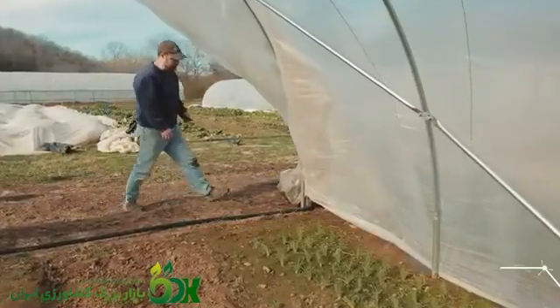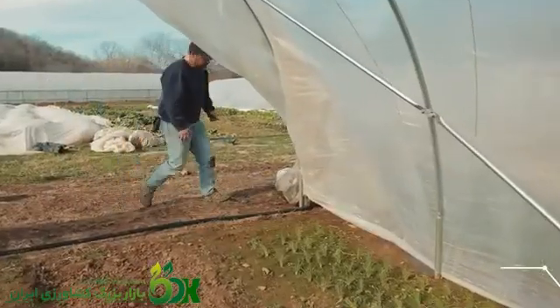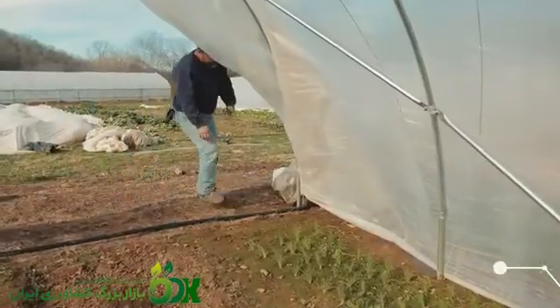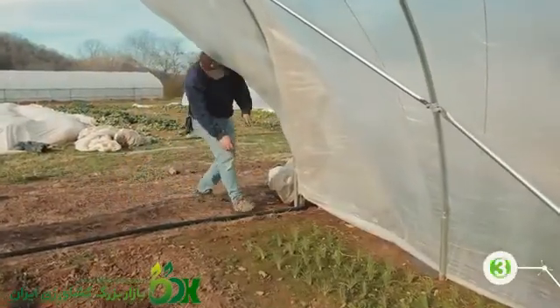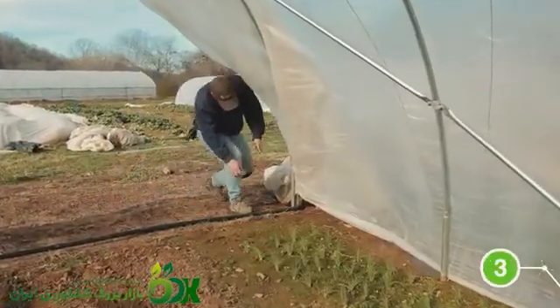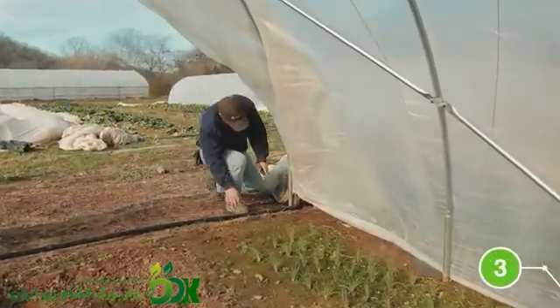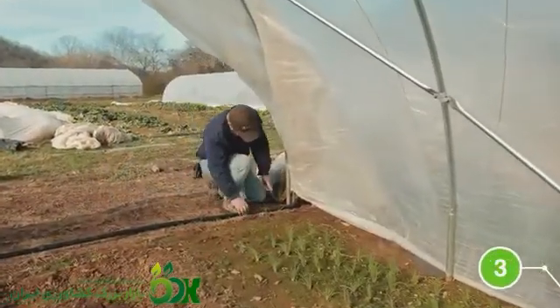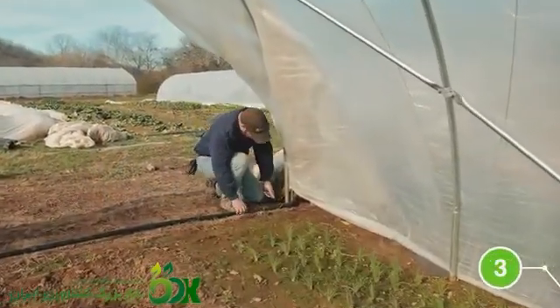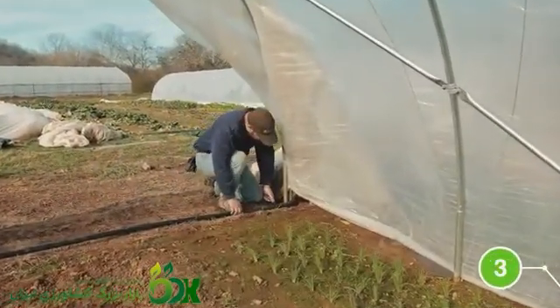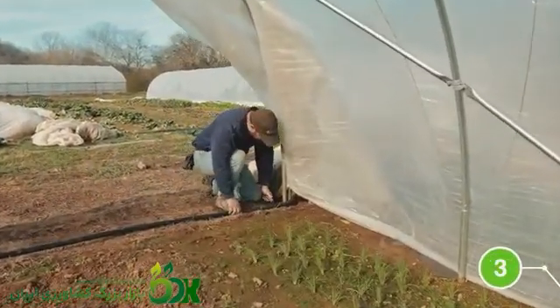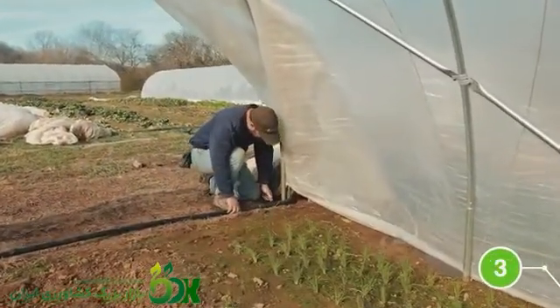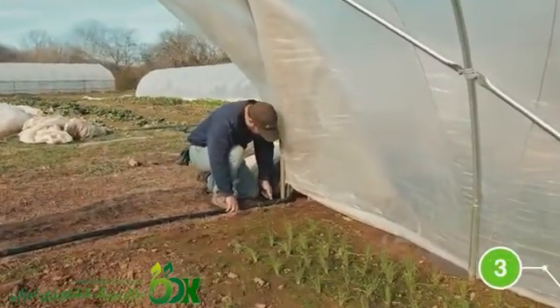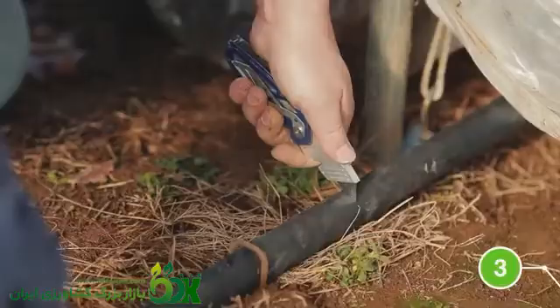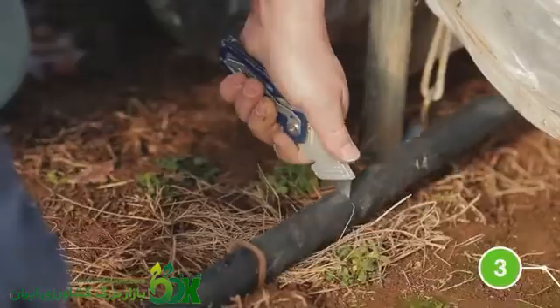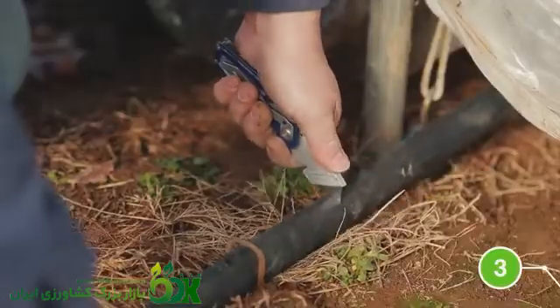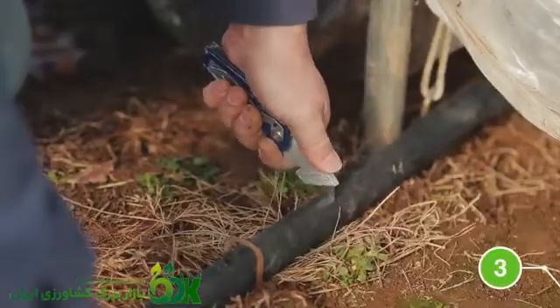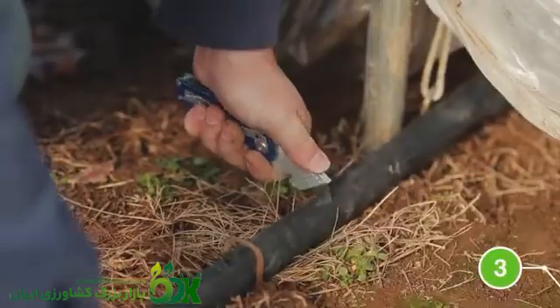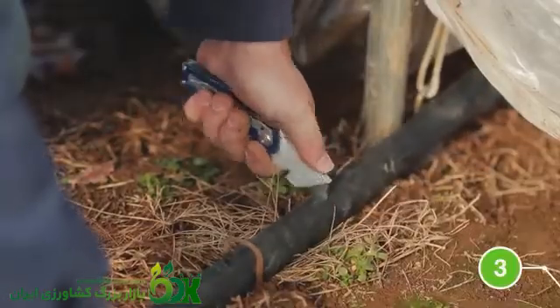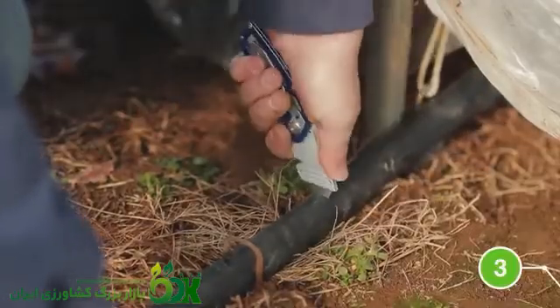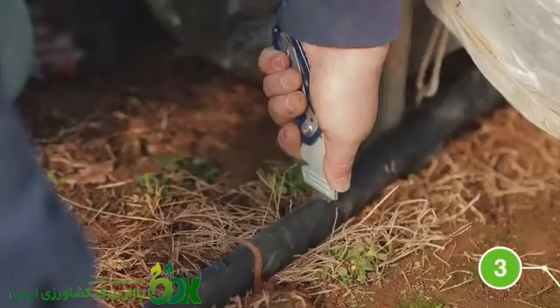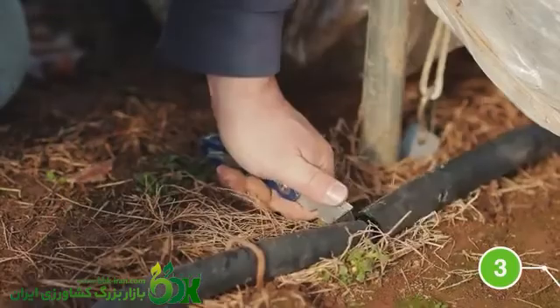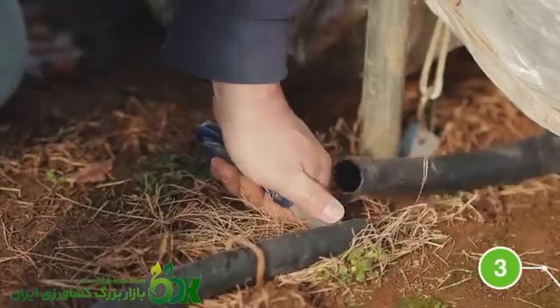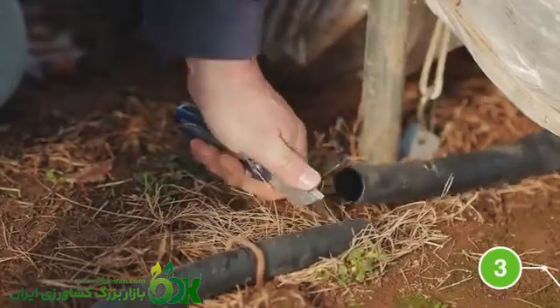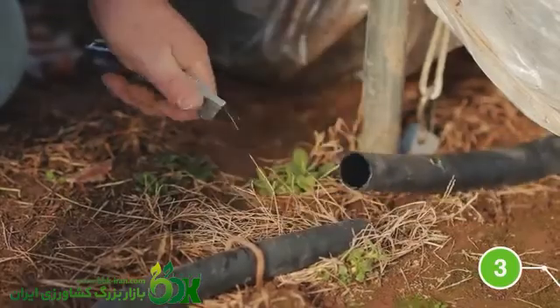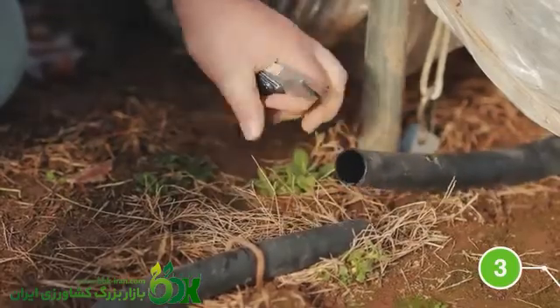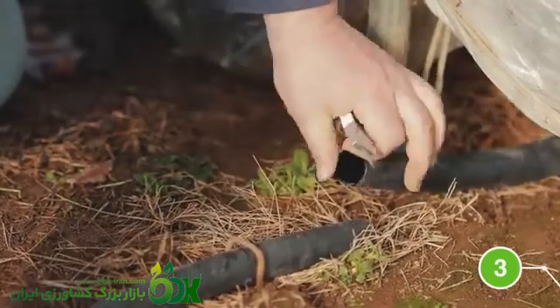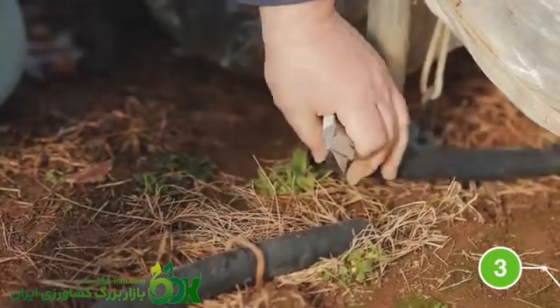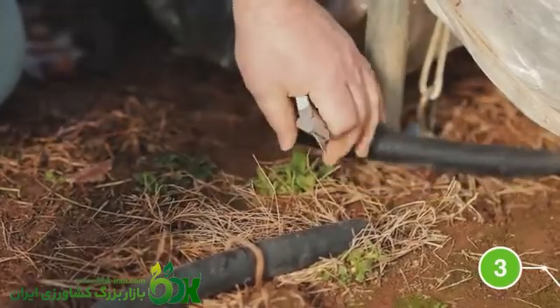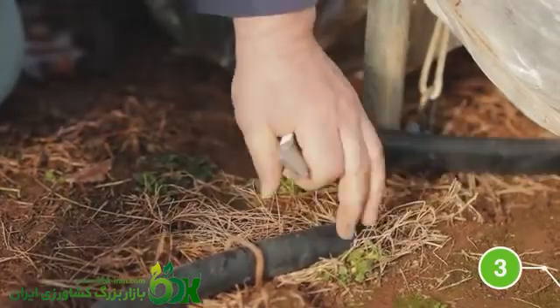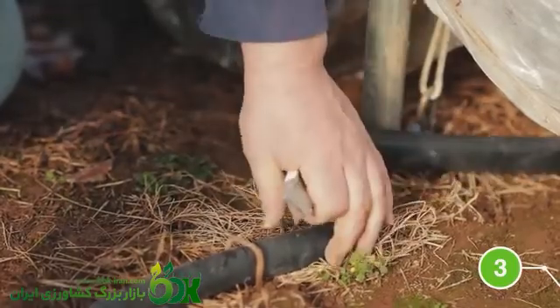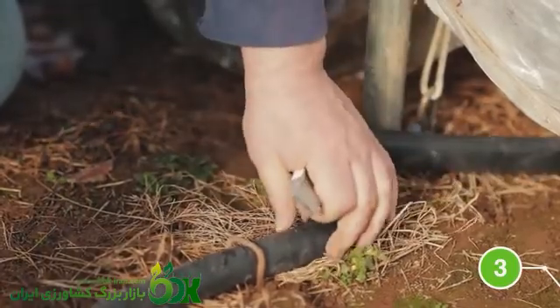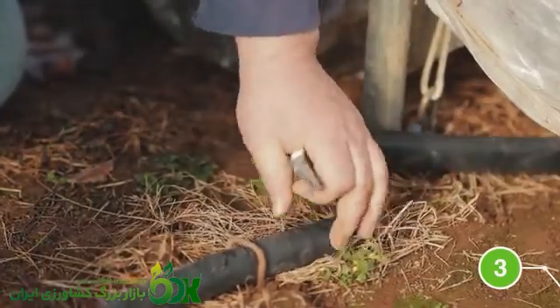Next, cut the supply end of your header line approximately three inches narrower than the width of your tunnel or other growing space.